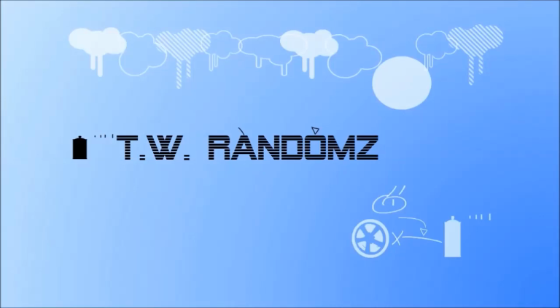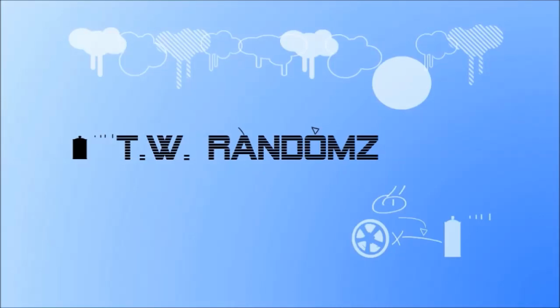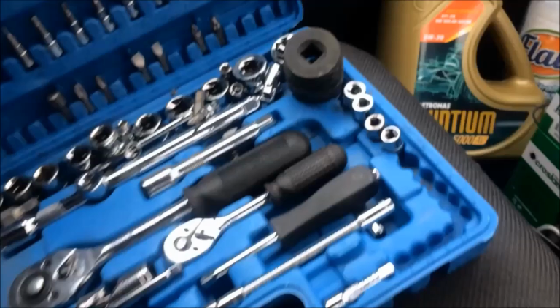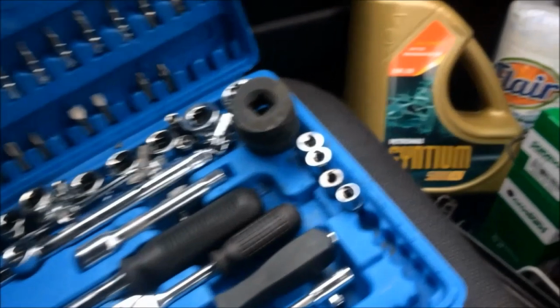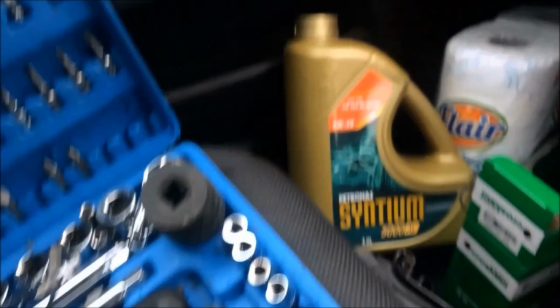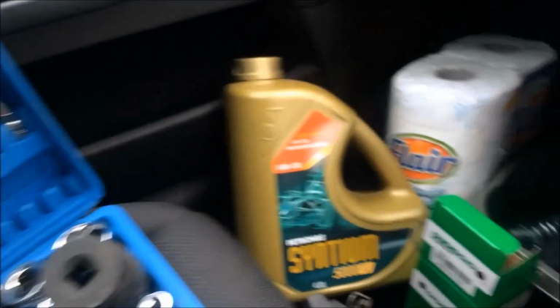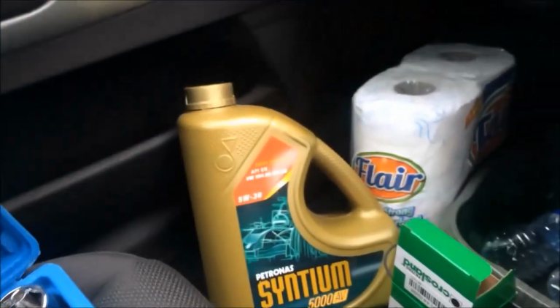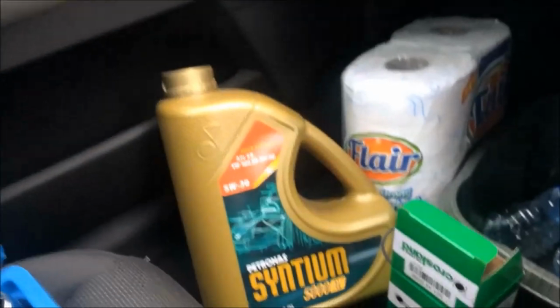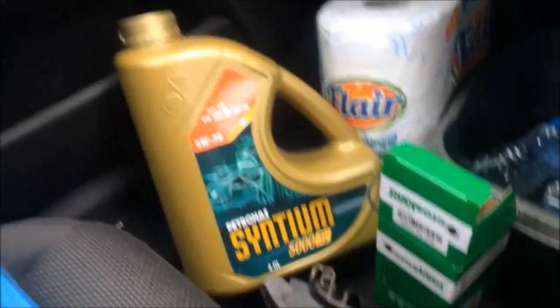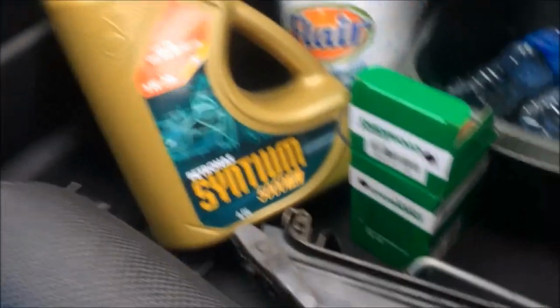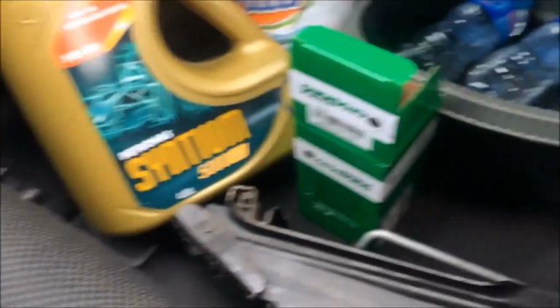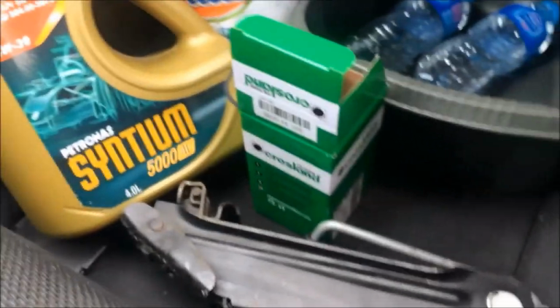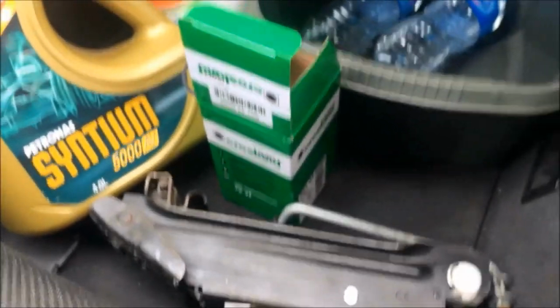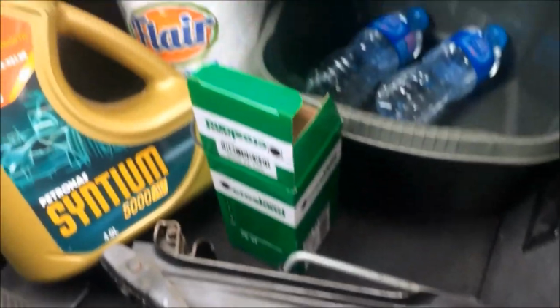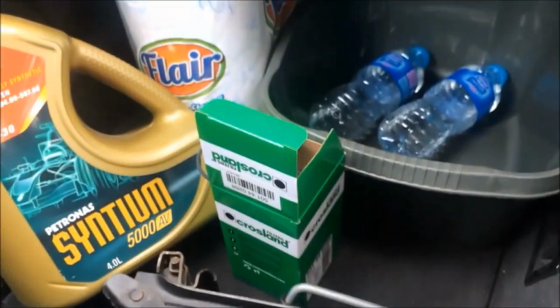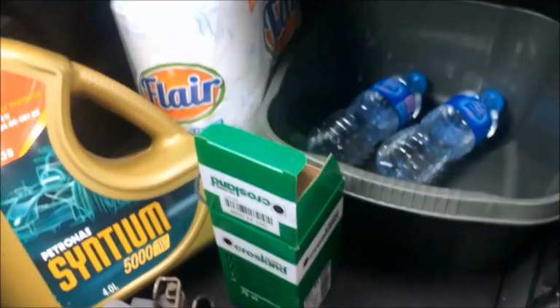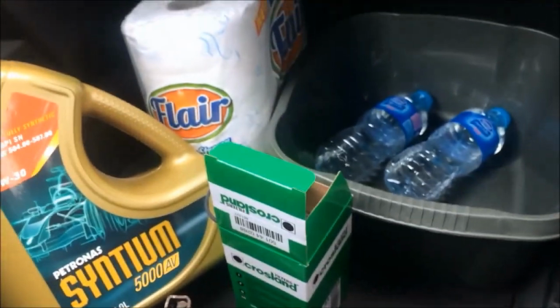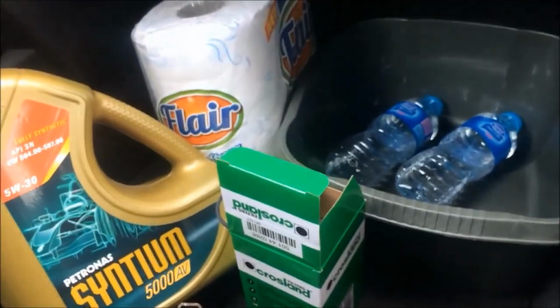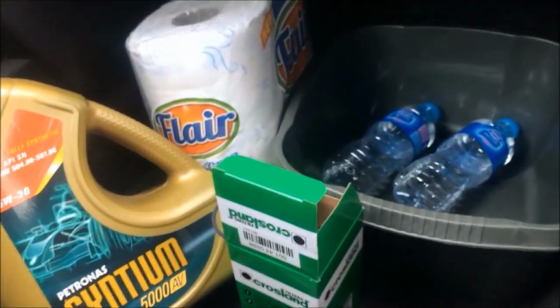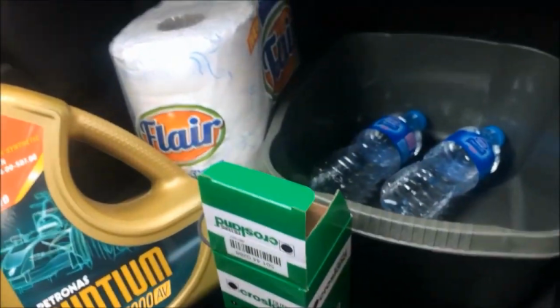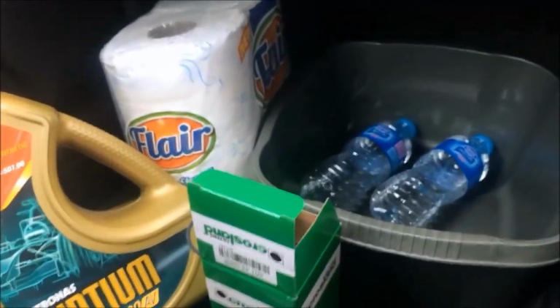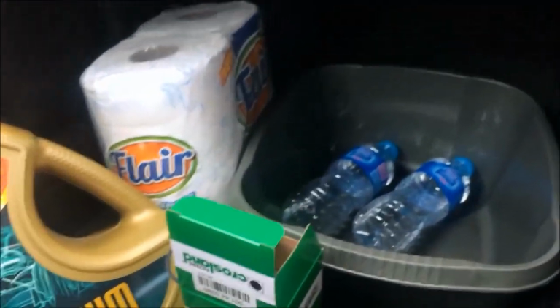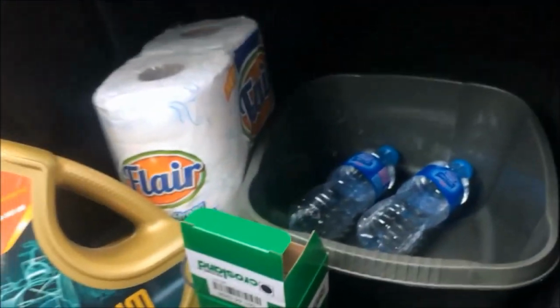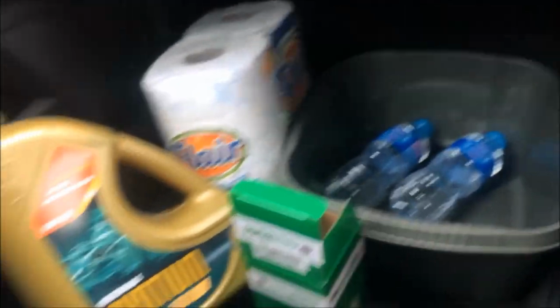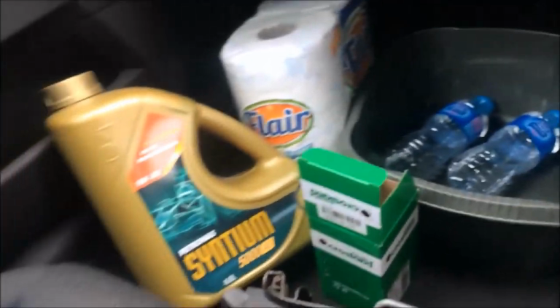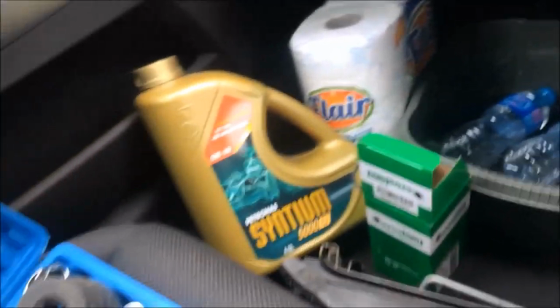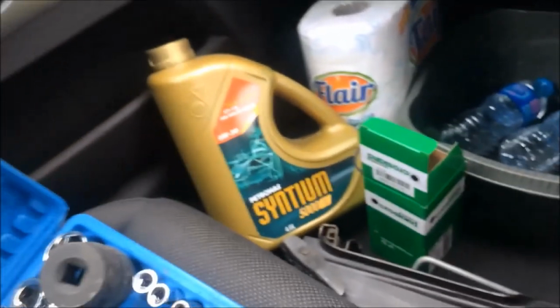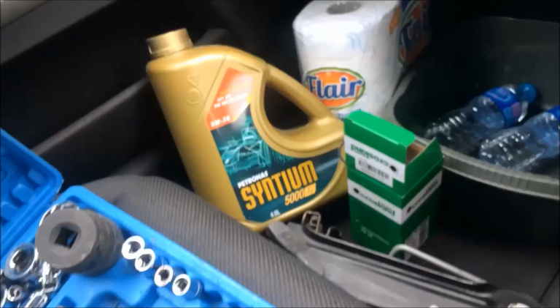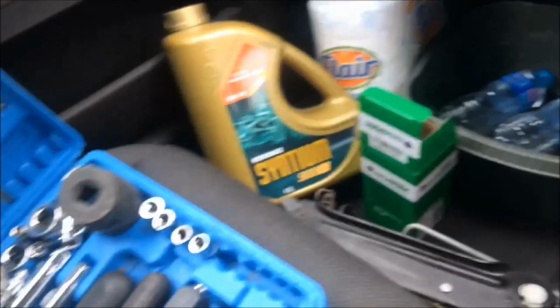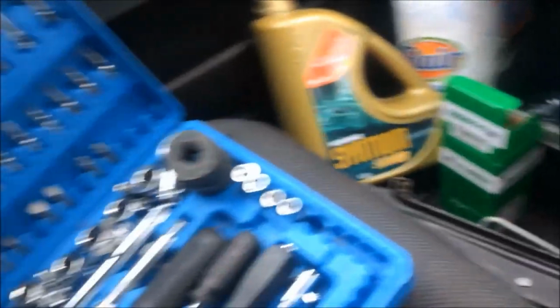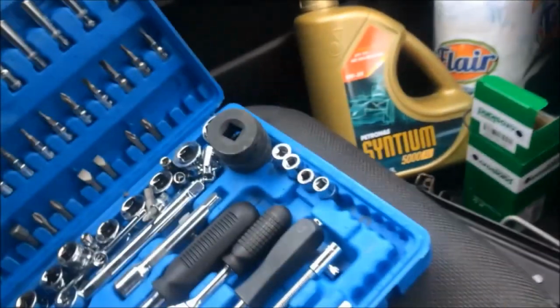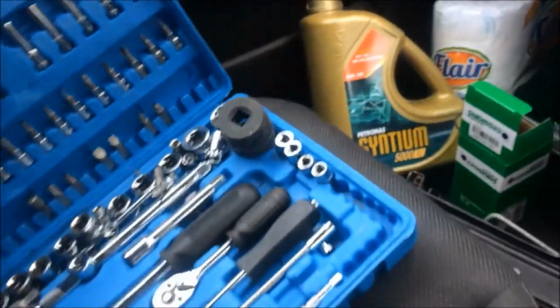Today we're going to be doing an oil and filter change on an LDA3 8P.